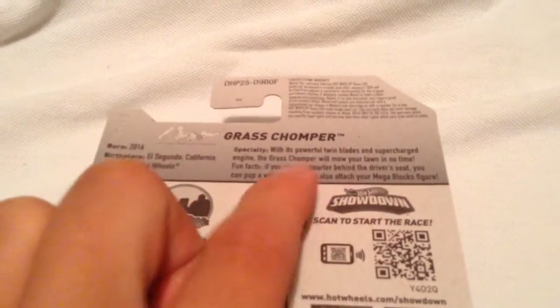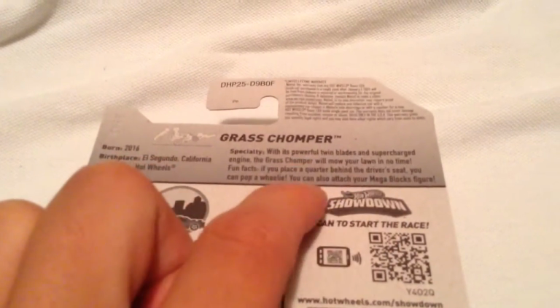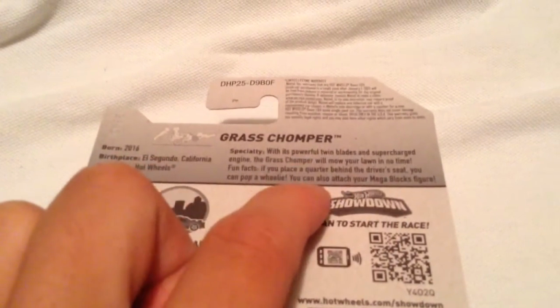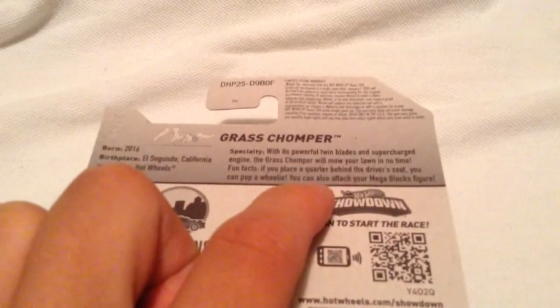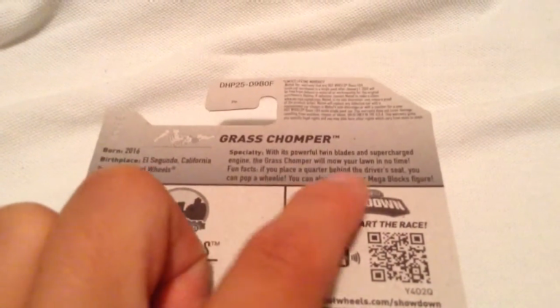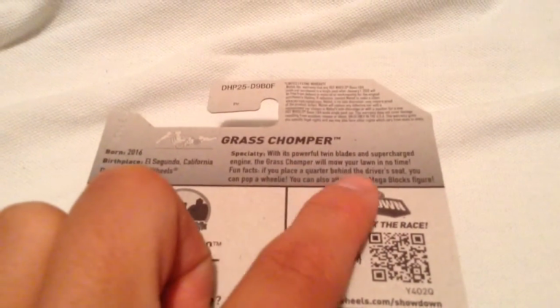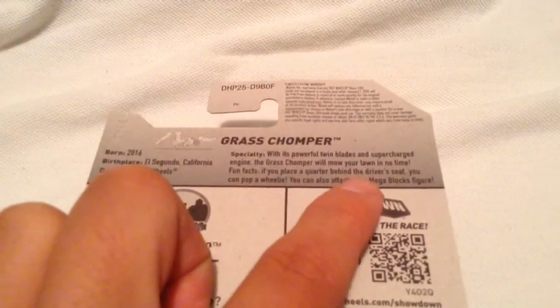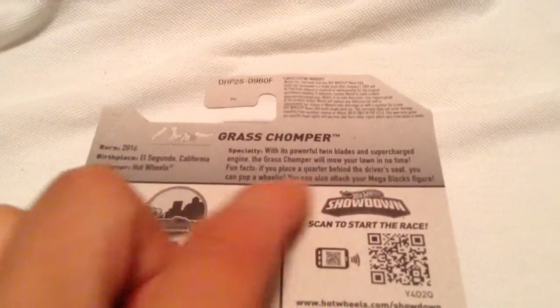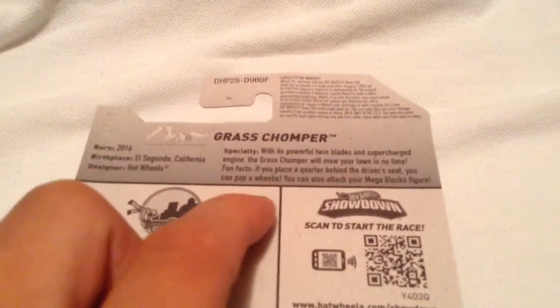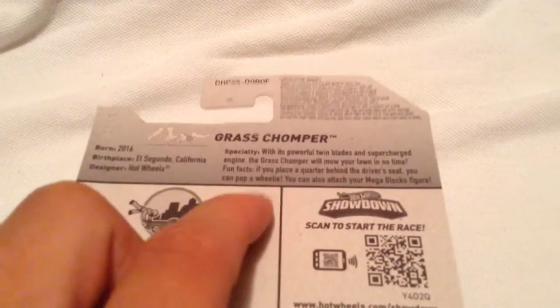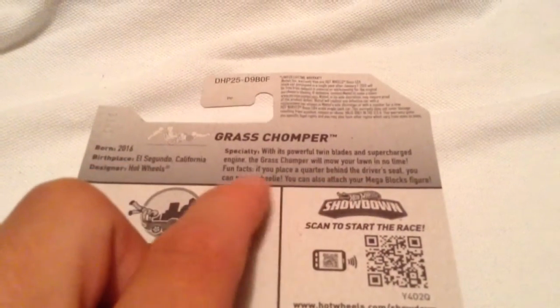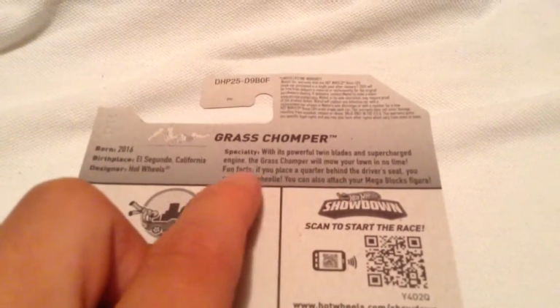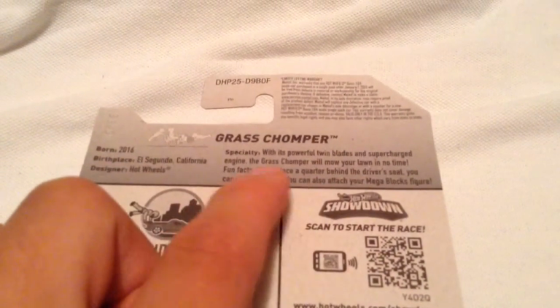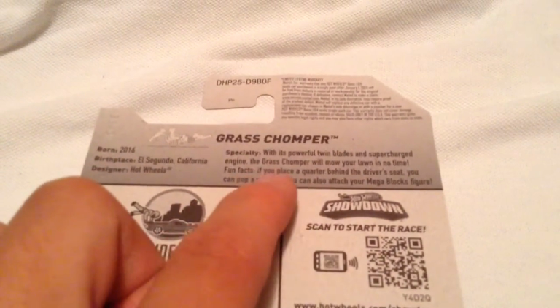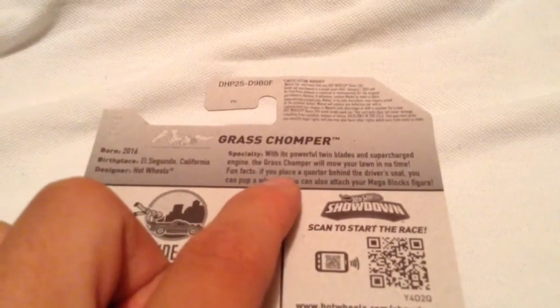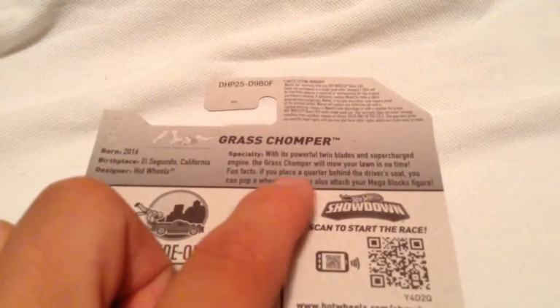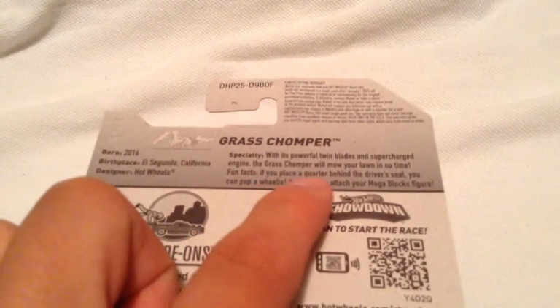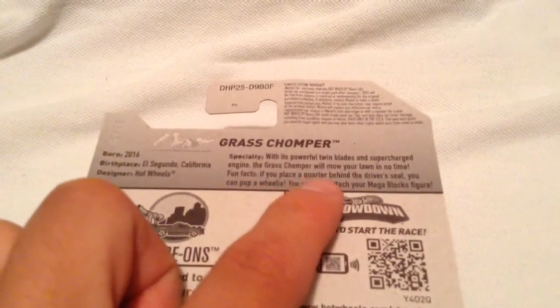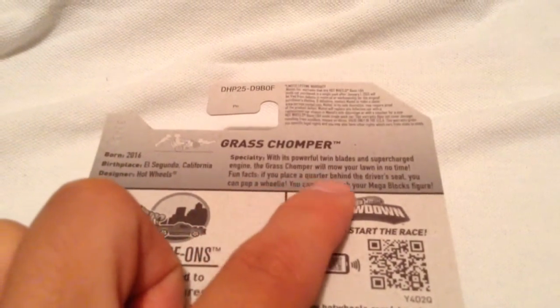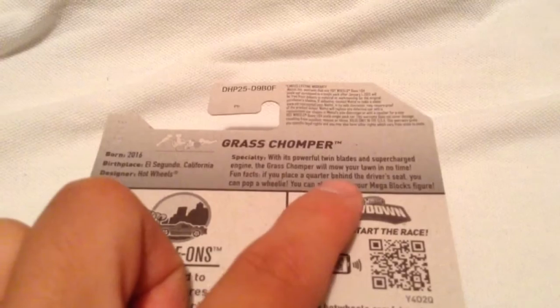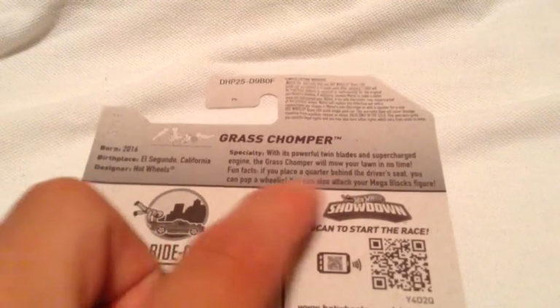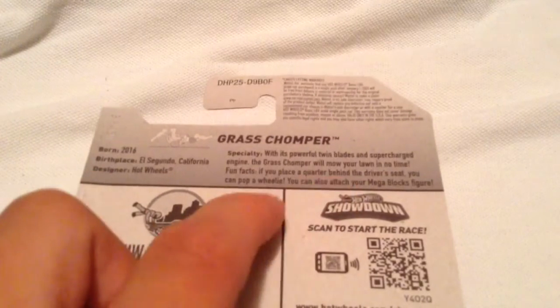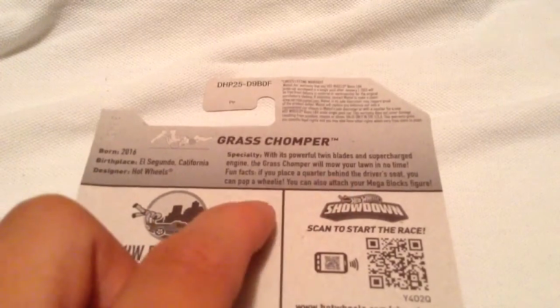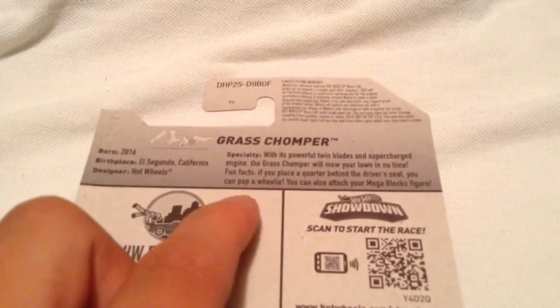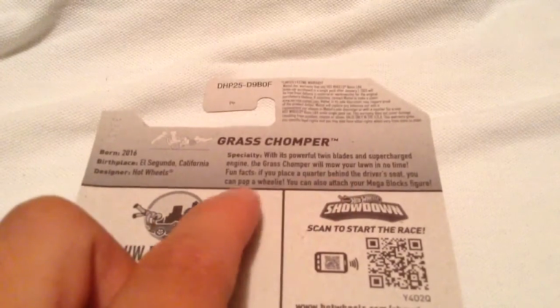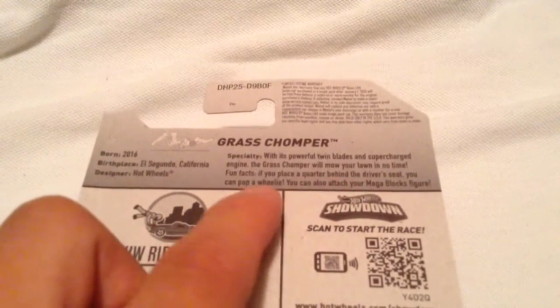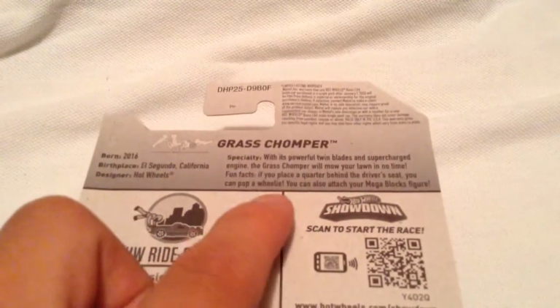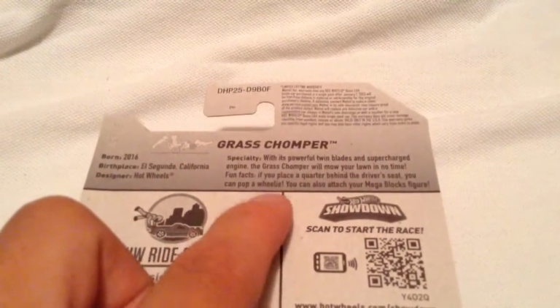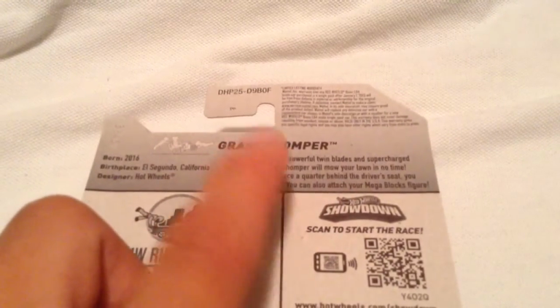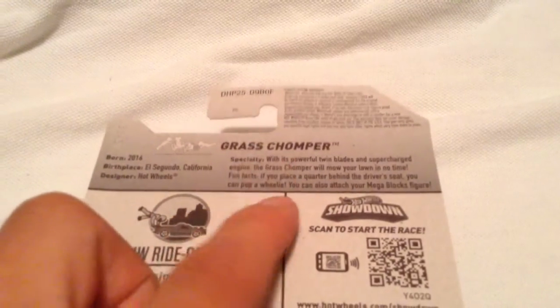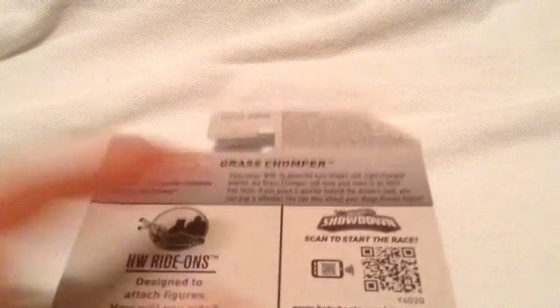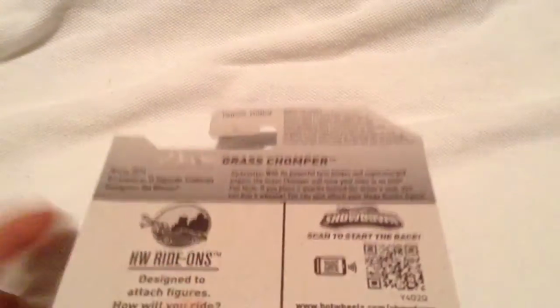It also says — fun fact — if you place a quarter behind the driver's seat you could pop a wheelie. I'll try that.